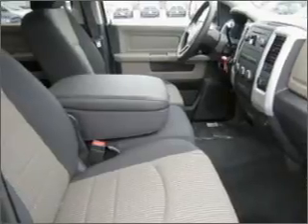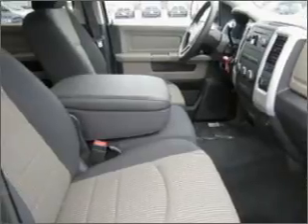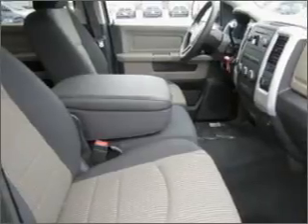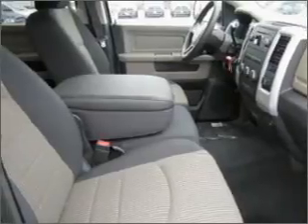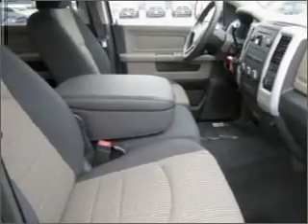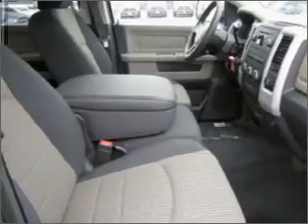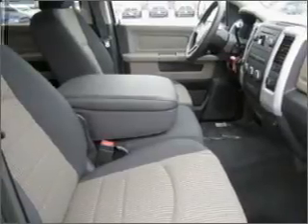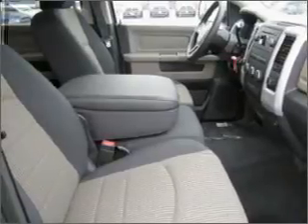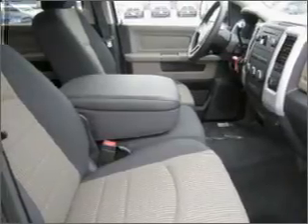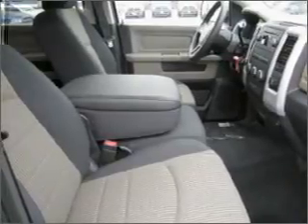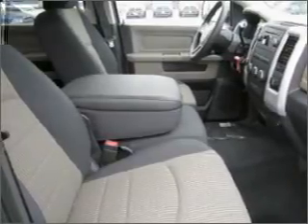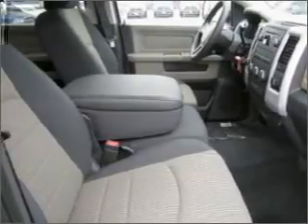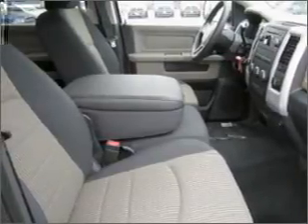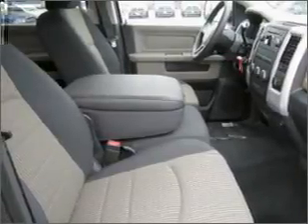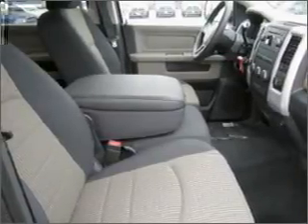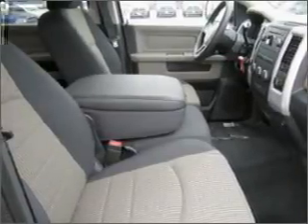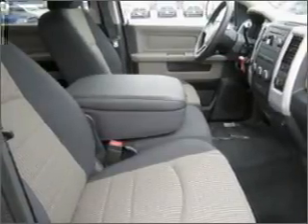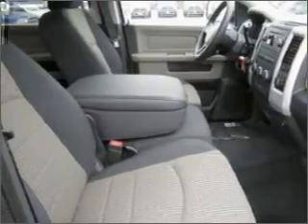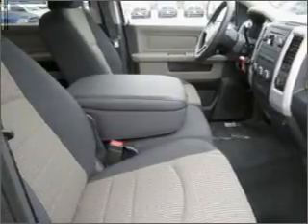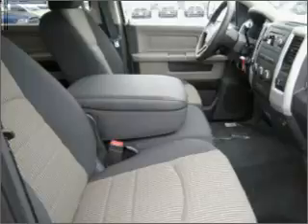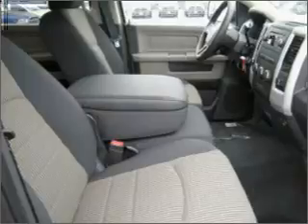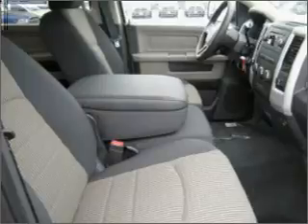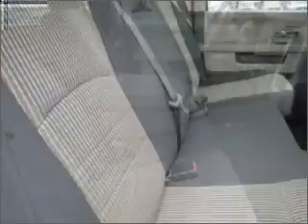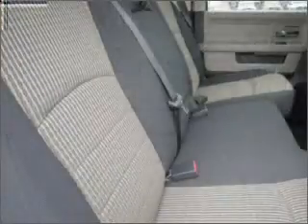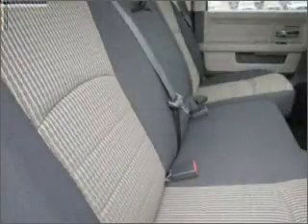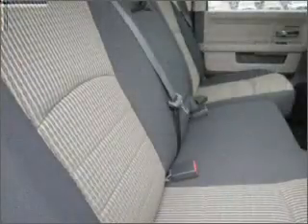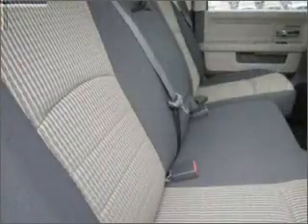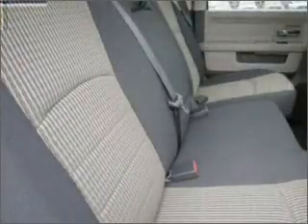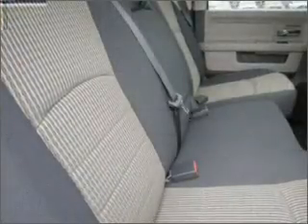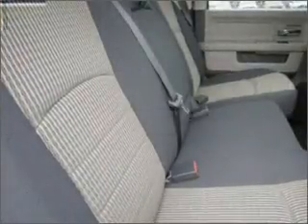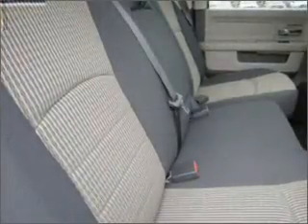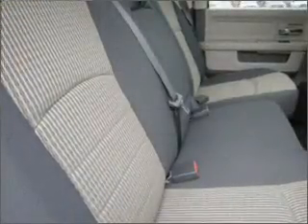We would love to put you in the driver's seat of this Ram 2500. Please contact us for more information.